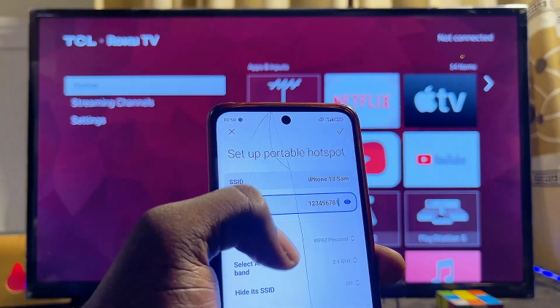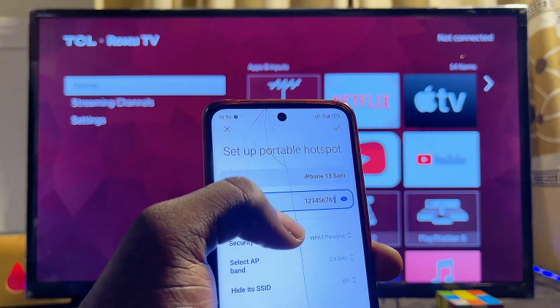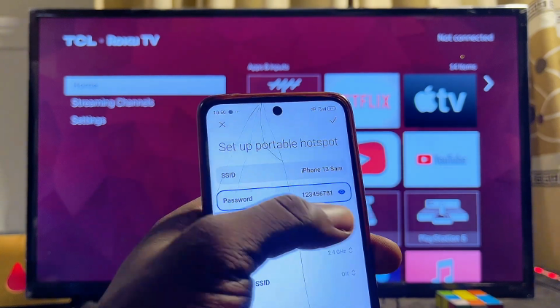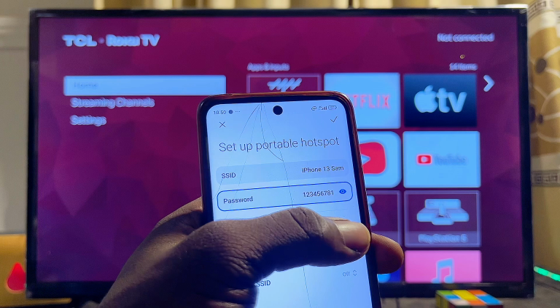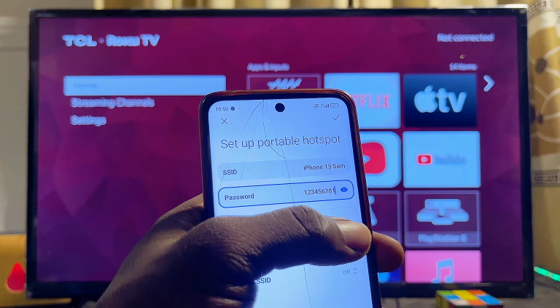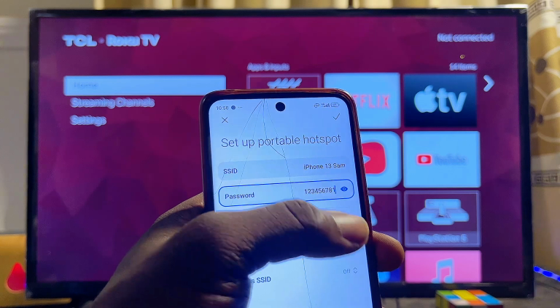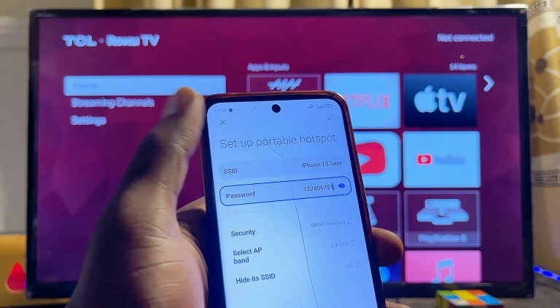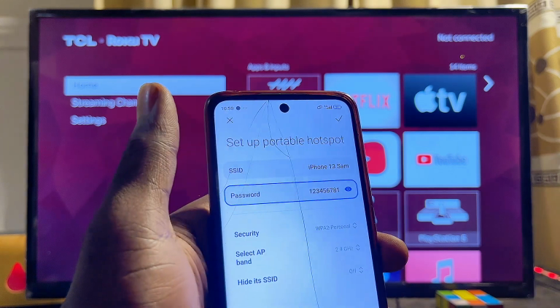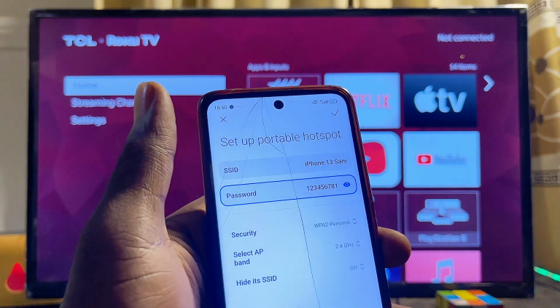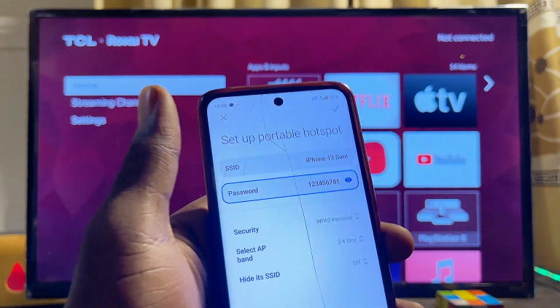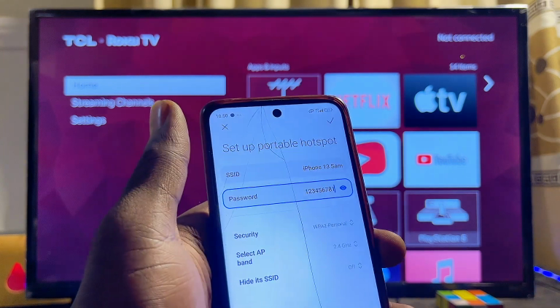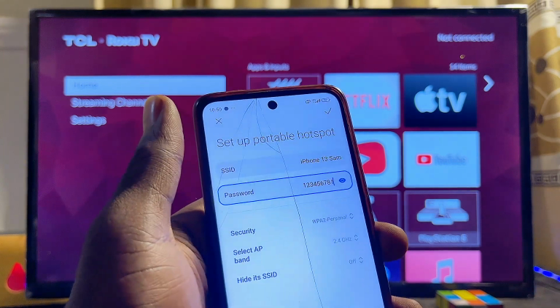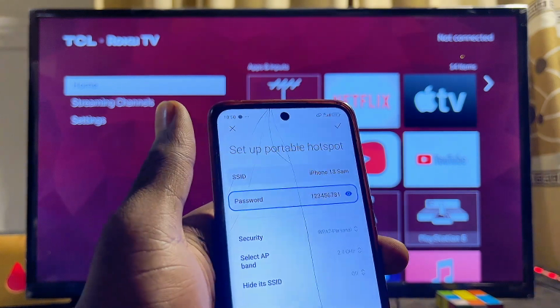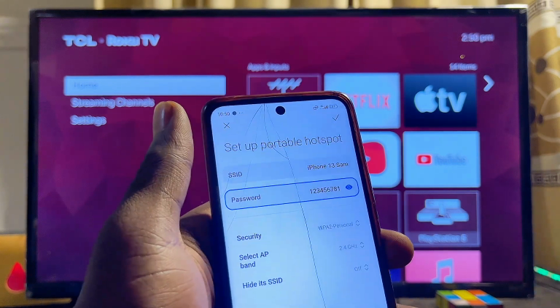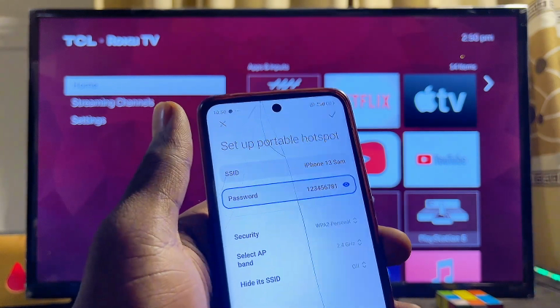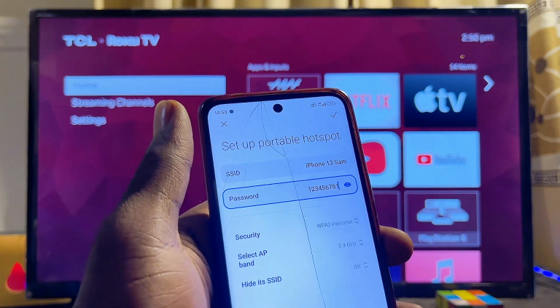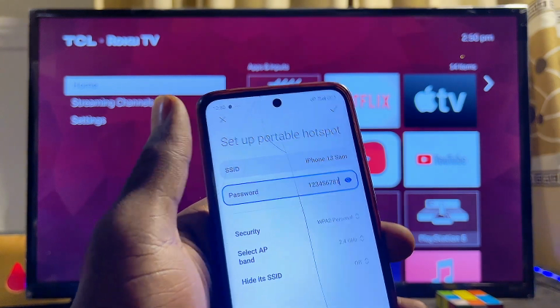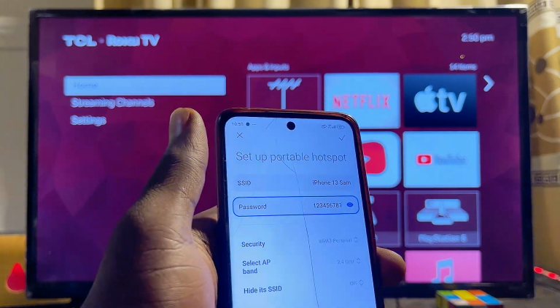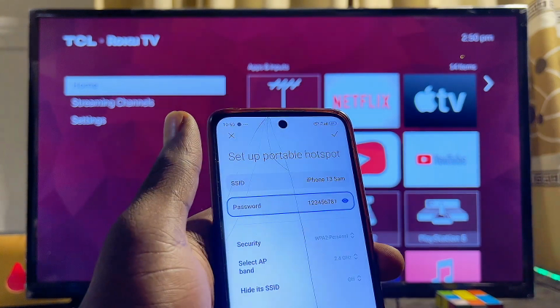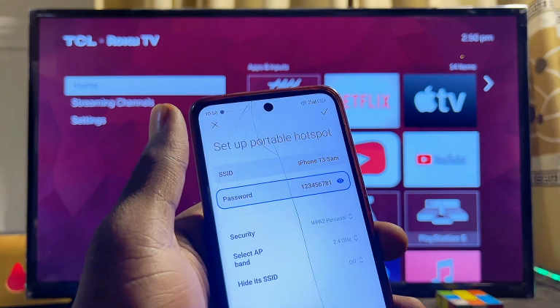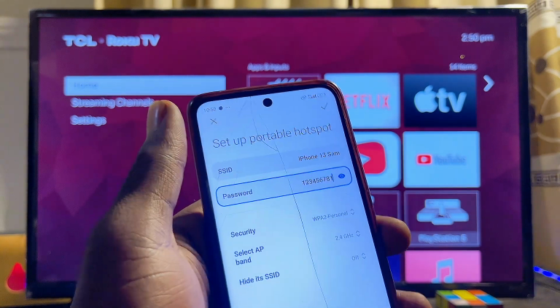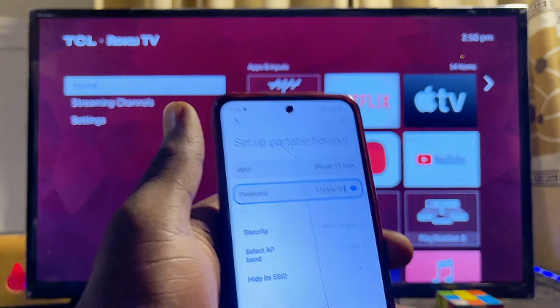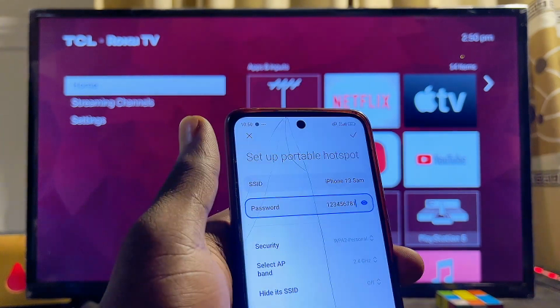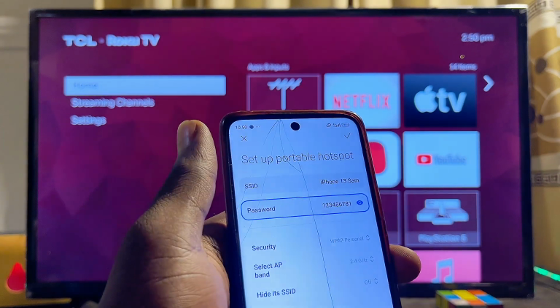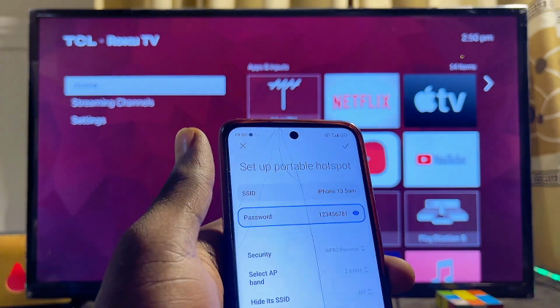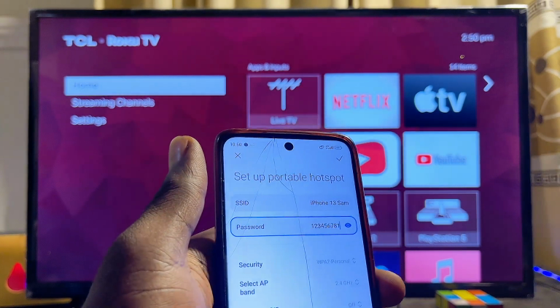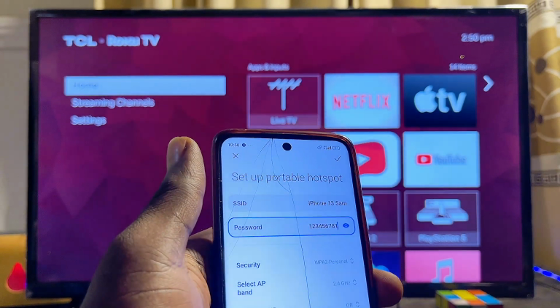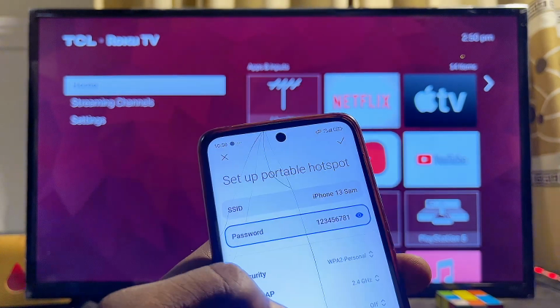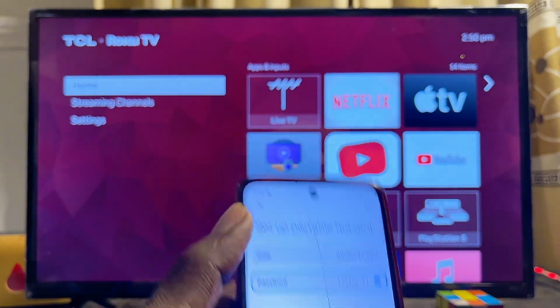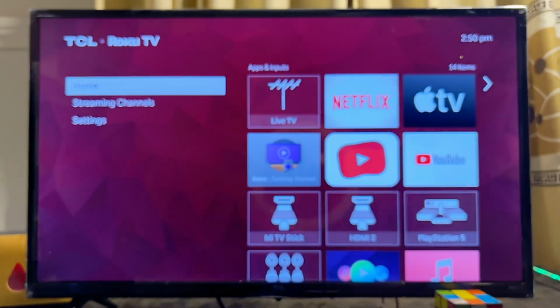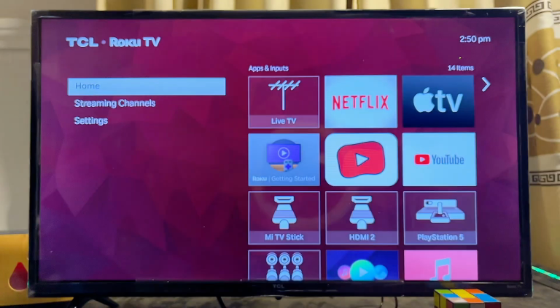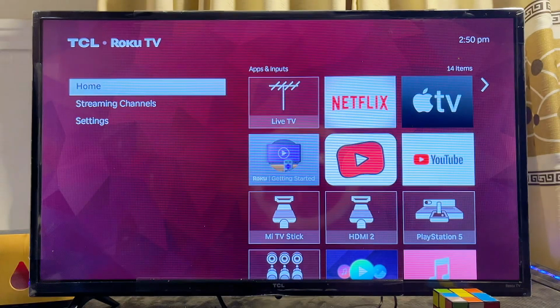You want to keep note of this hotspot name and hotspot password, and then come over to your TCL Roku TV.